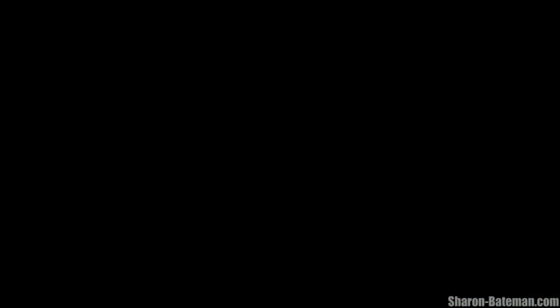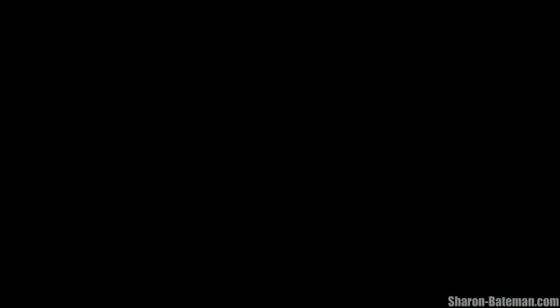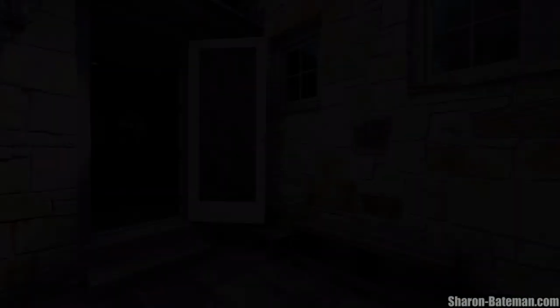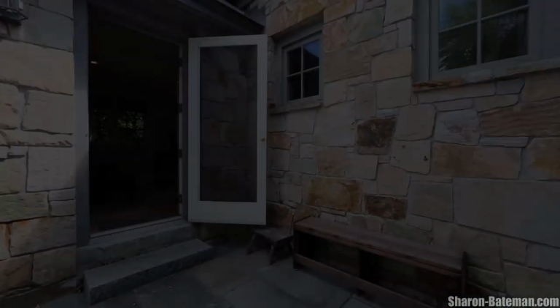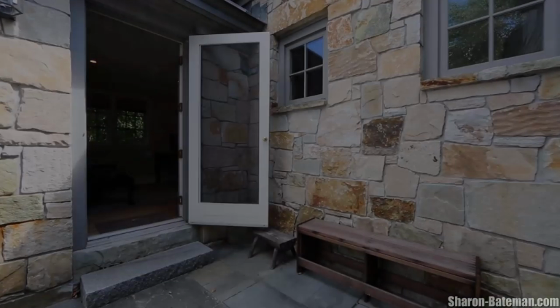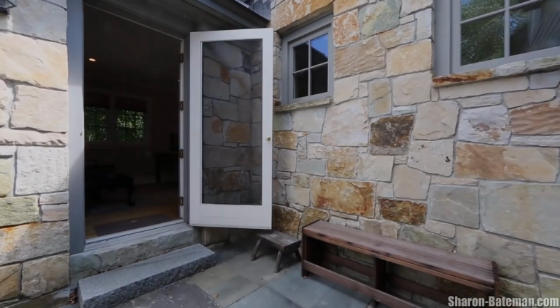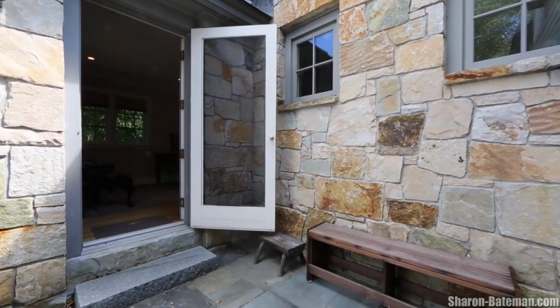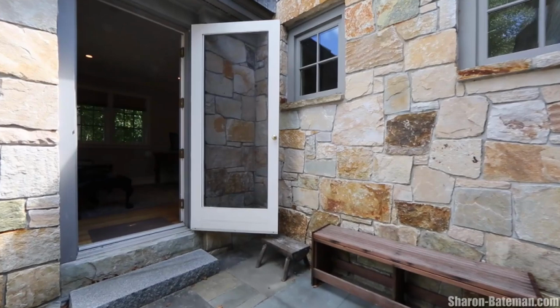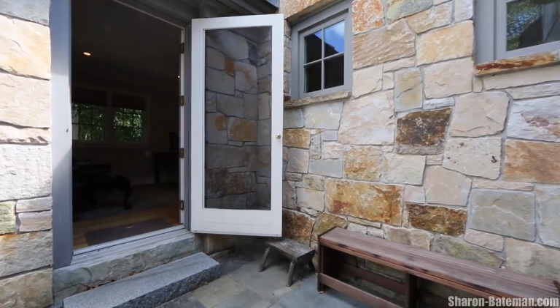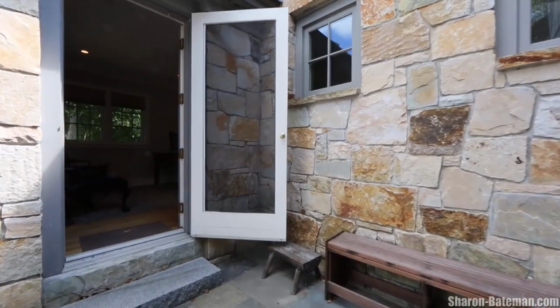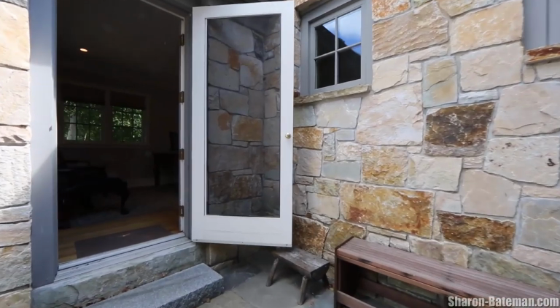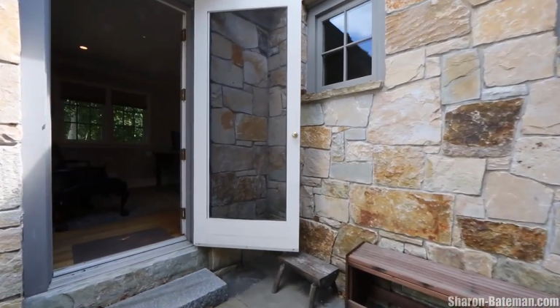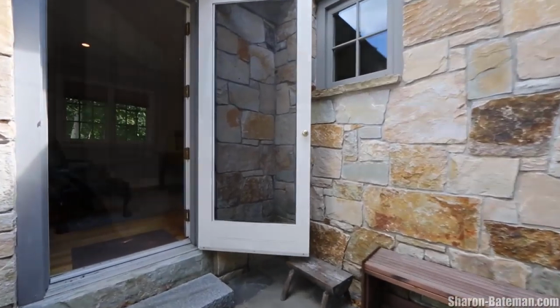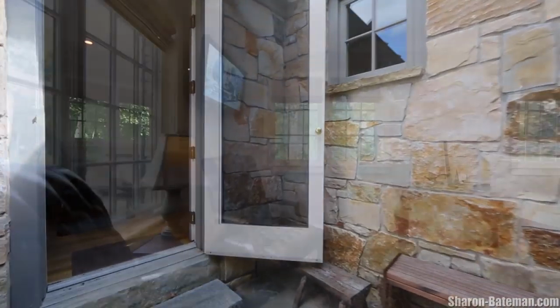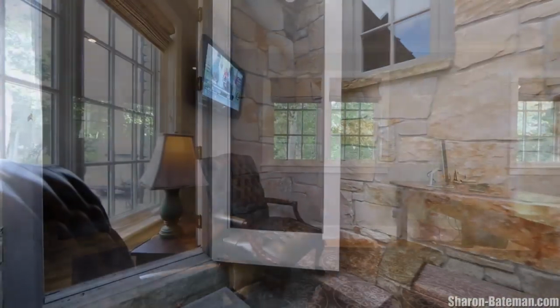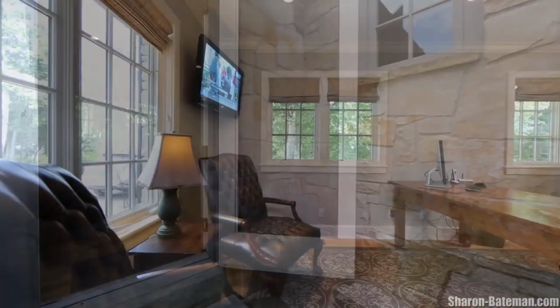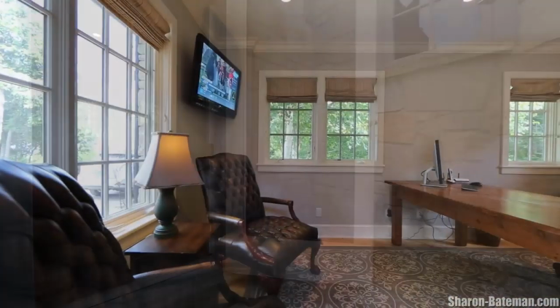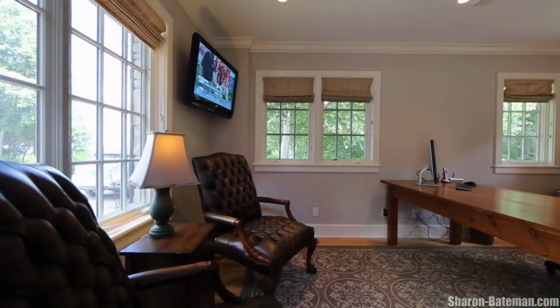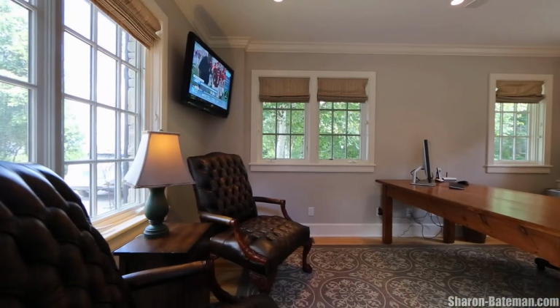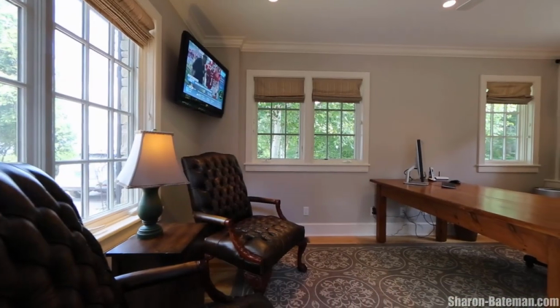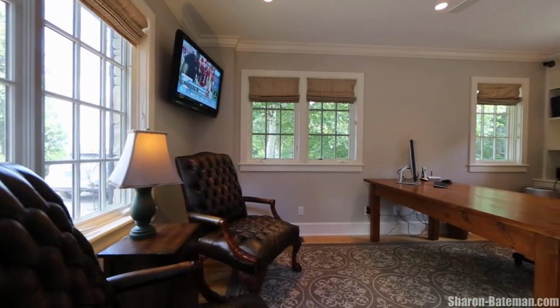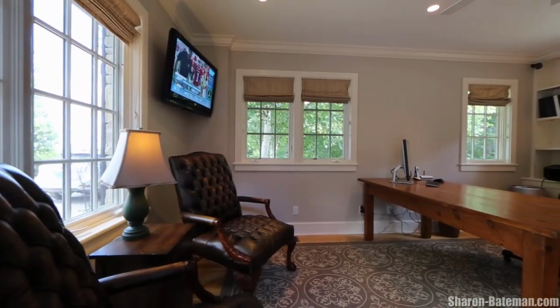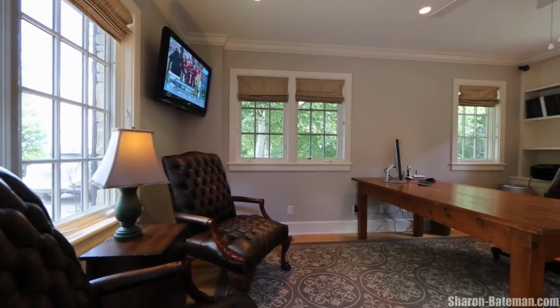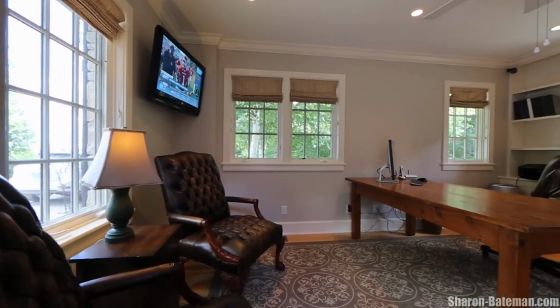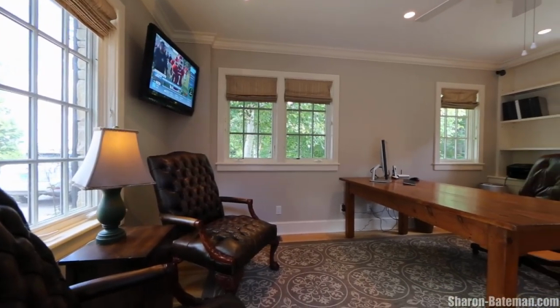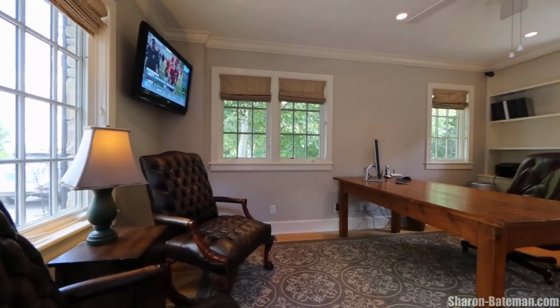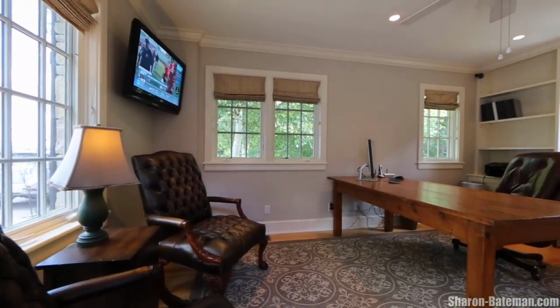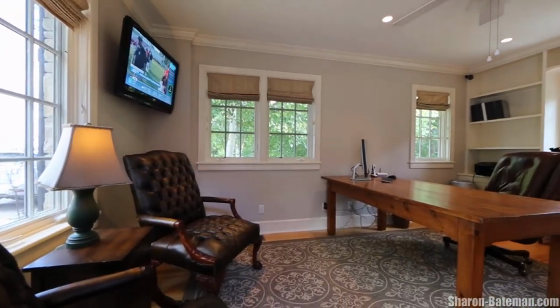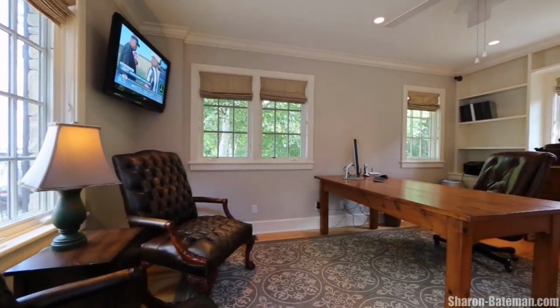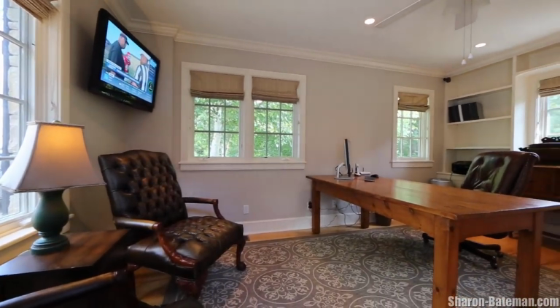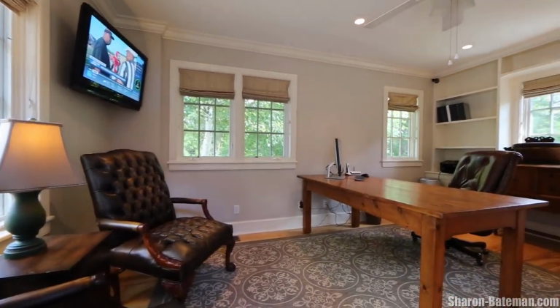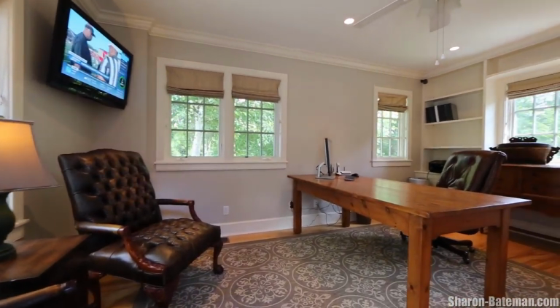The office enjoys a private entrance, making it ideal for managing one's business affairs remotely.